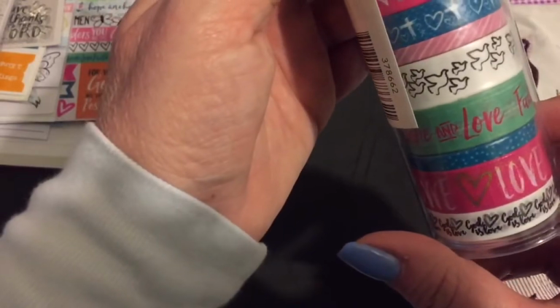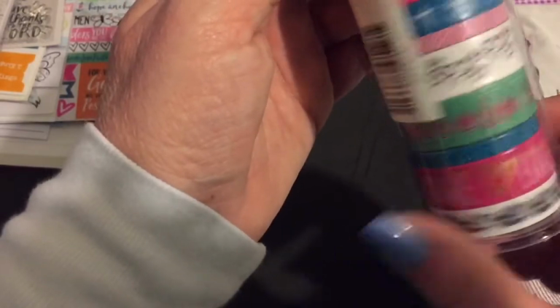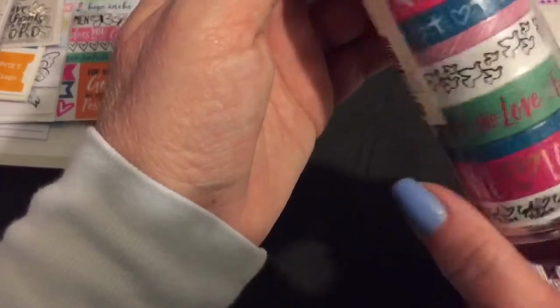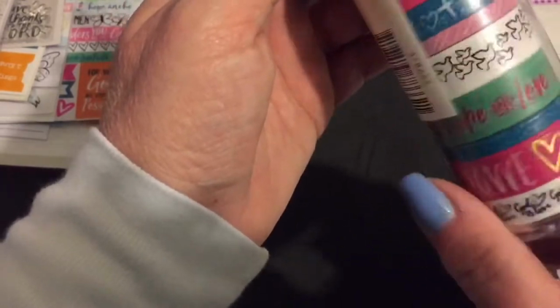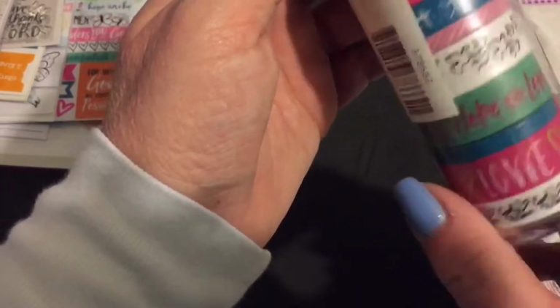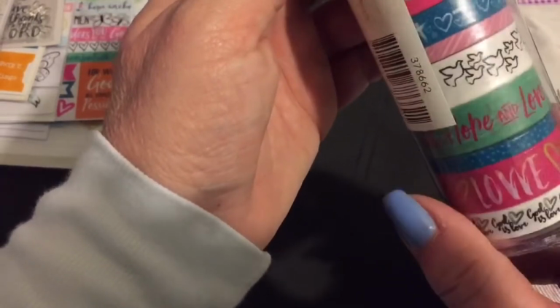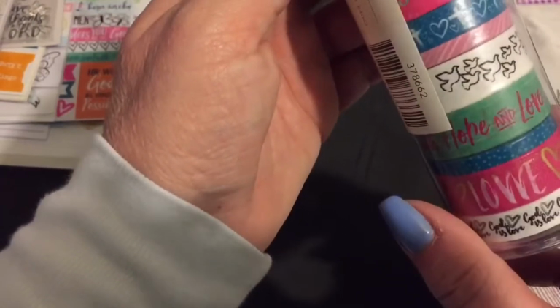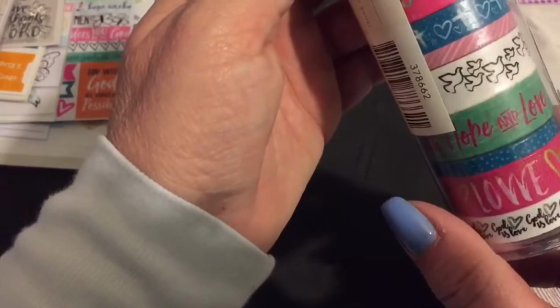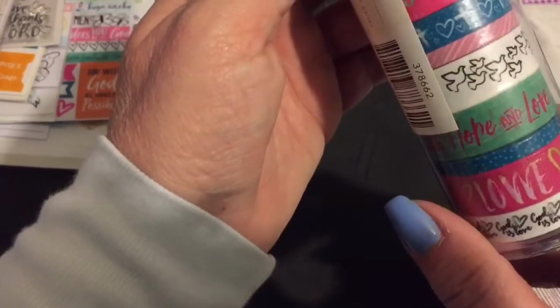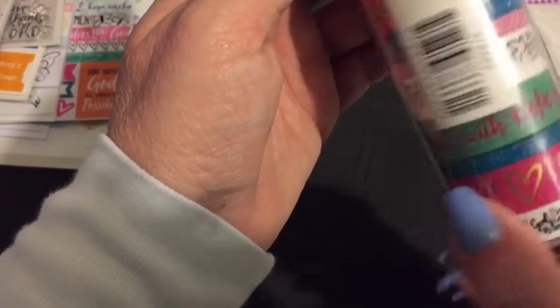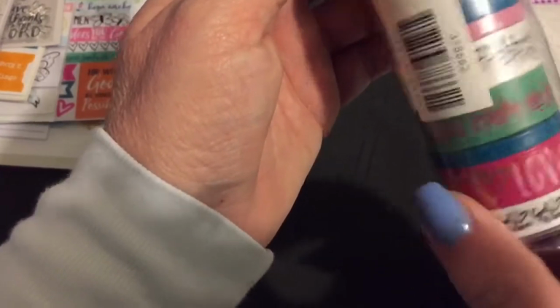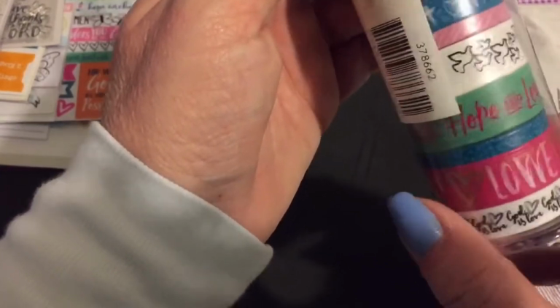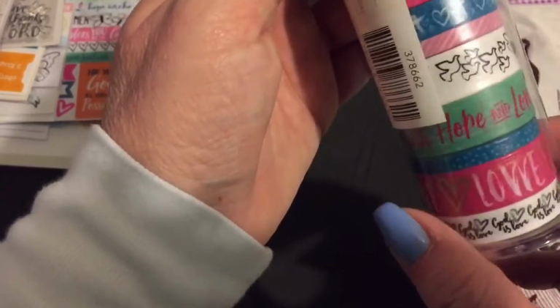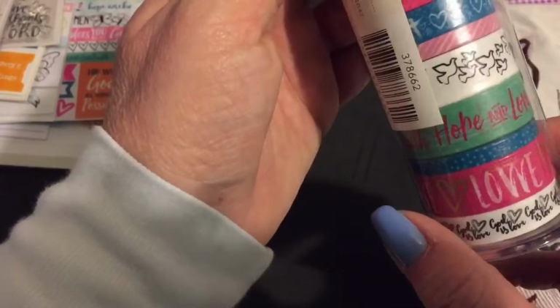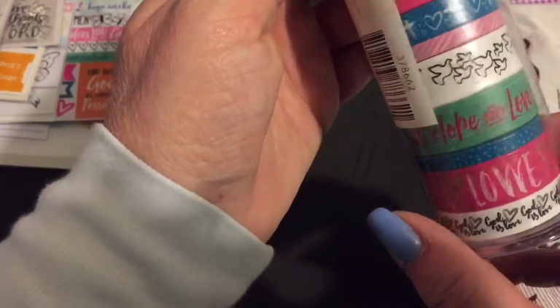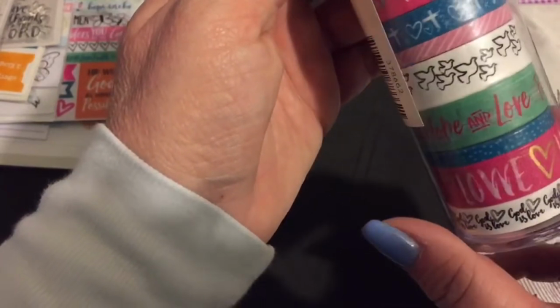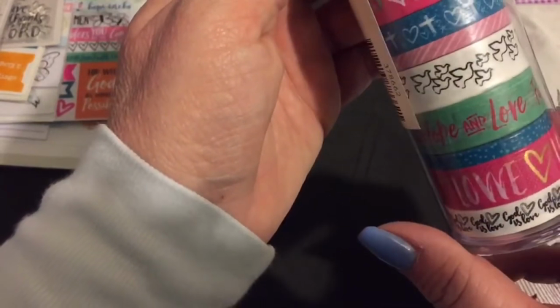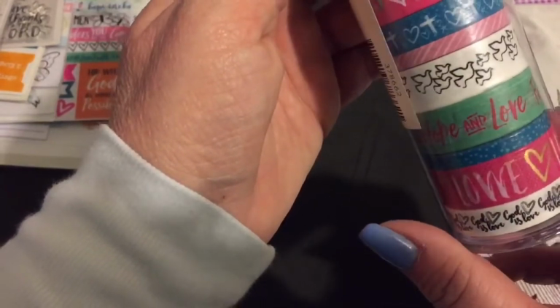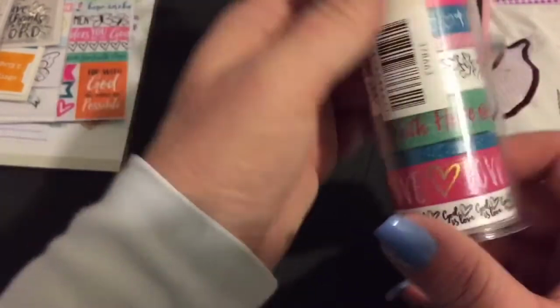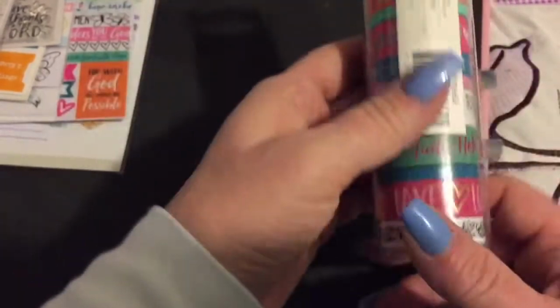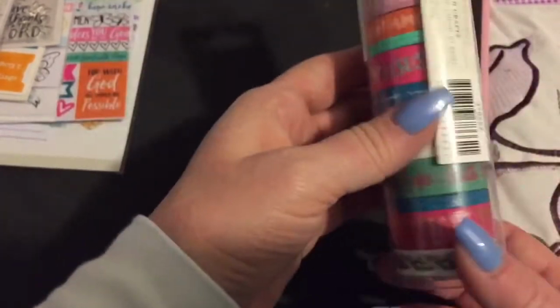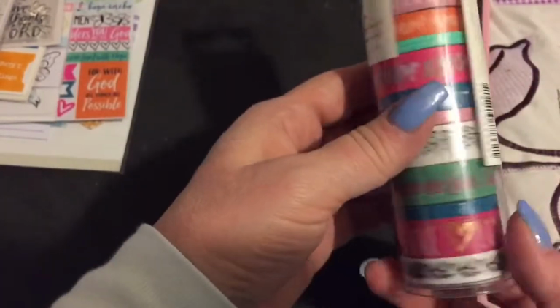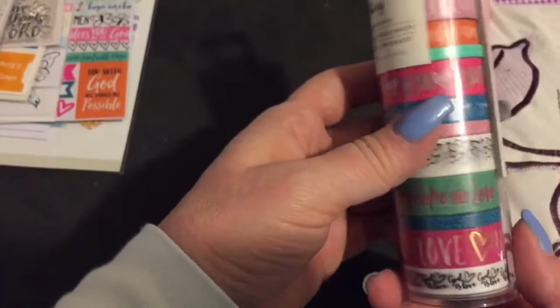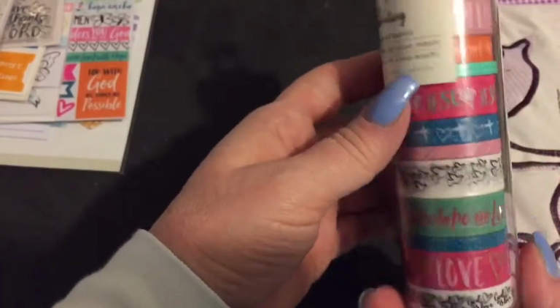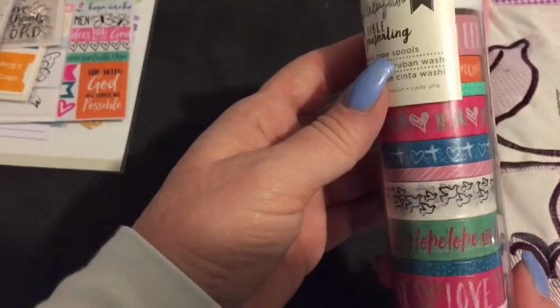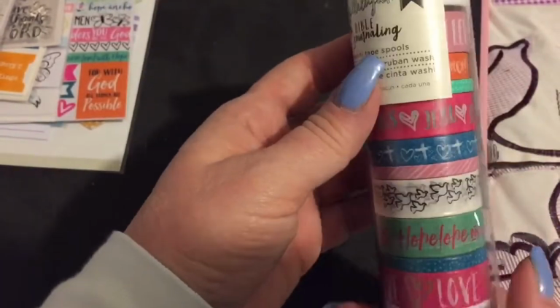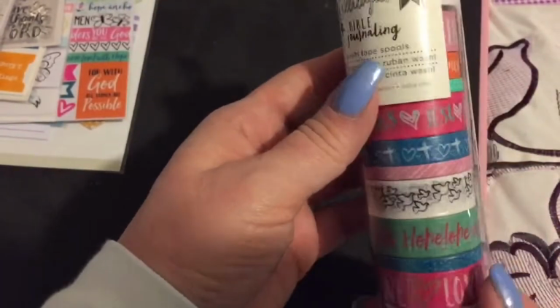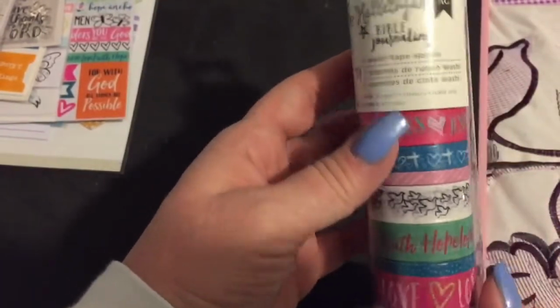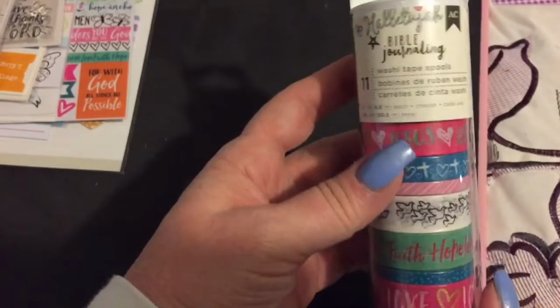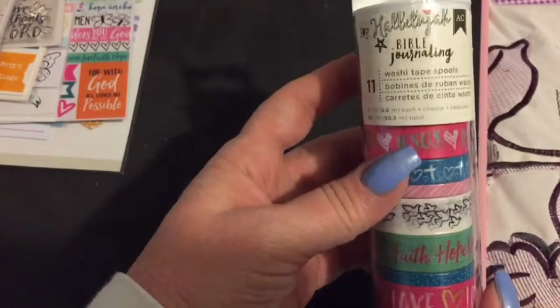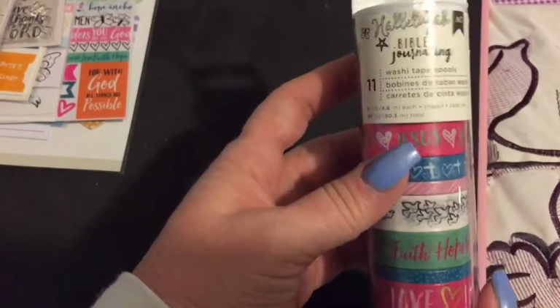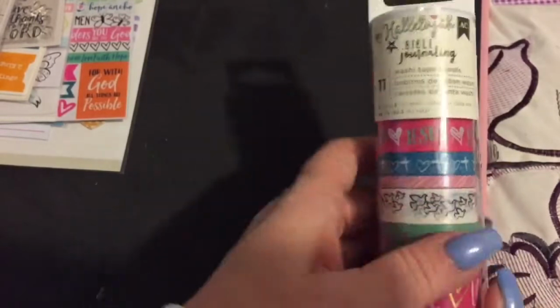That one says 'amen' — maybe it says something else or maybe it just says amen over and over, but either way, very cute.